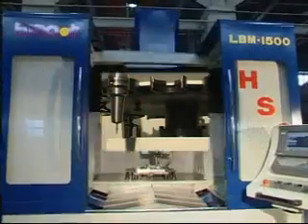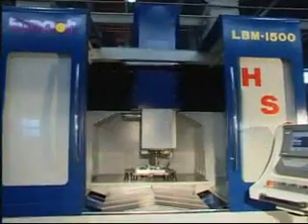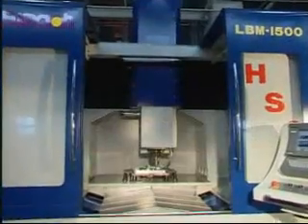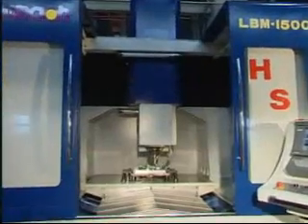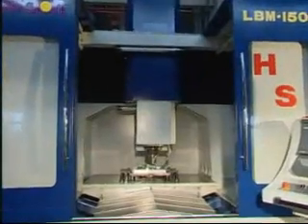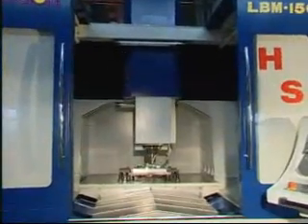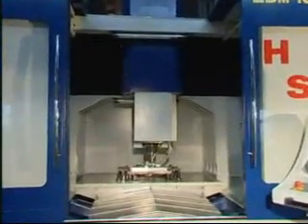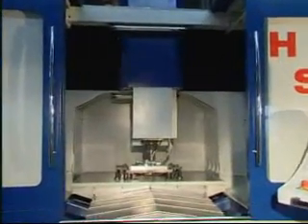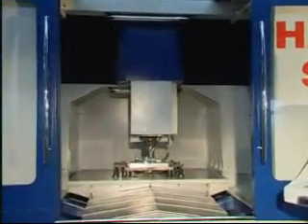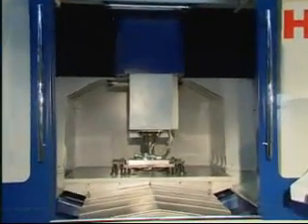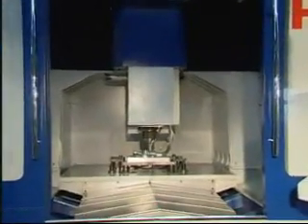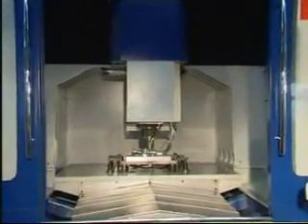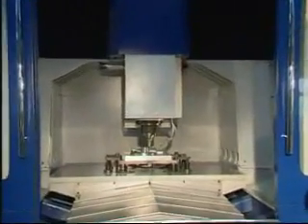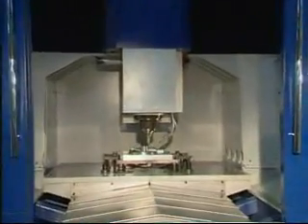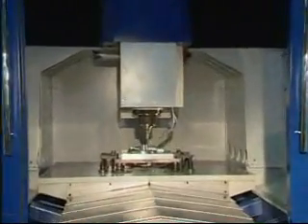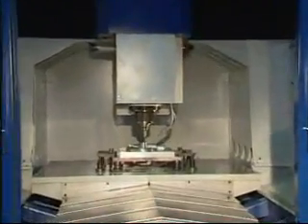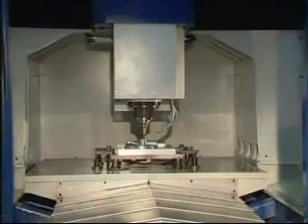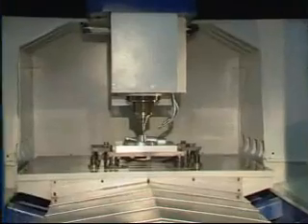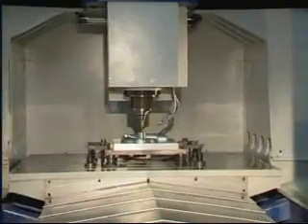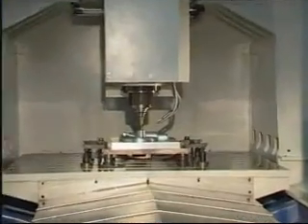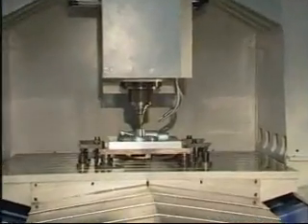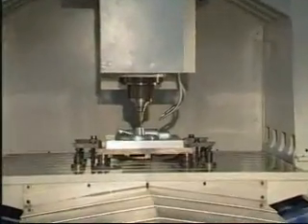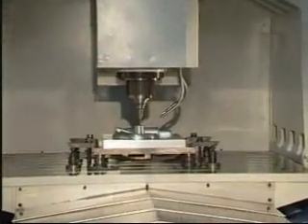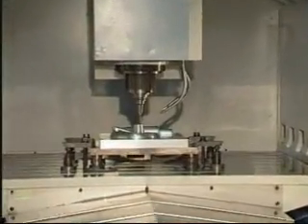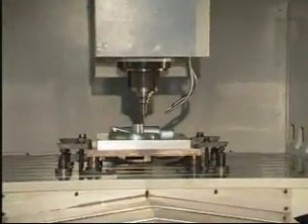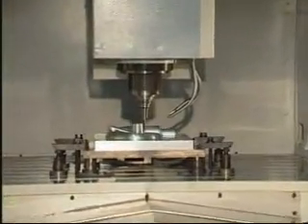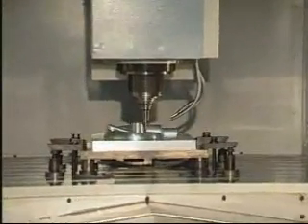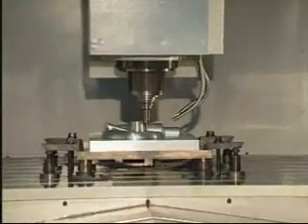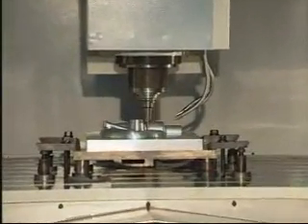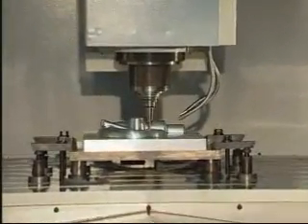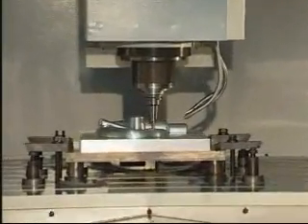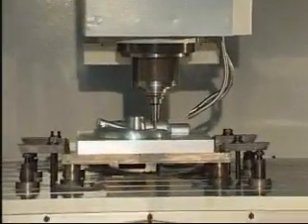Every machine has been fully tested and cut before shipment, including a sample cutting.